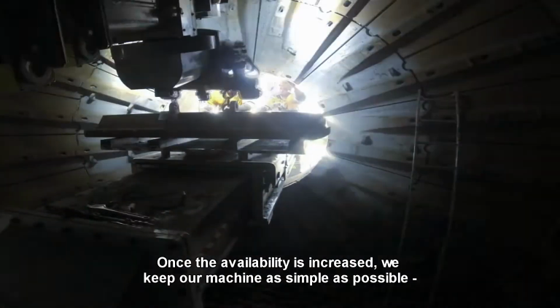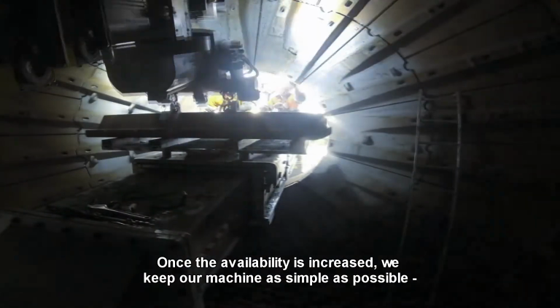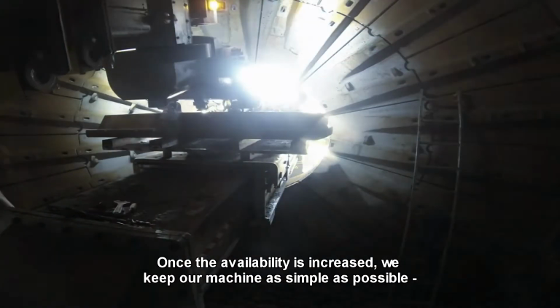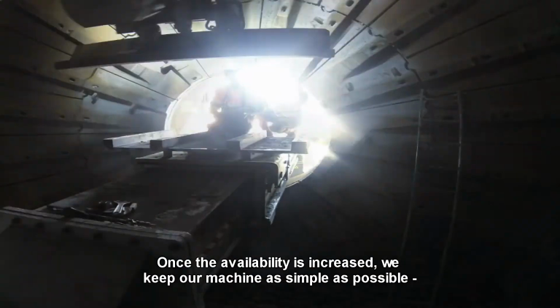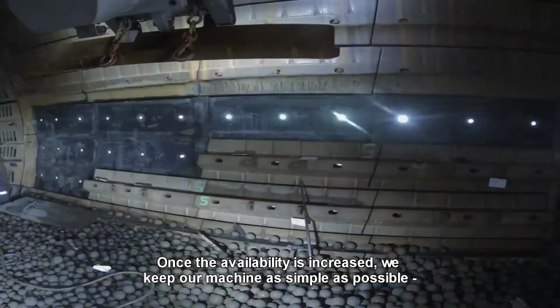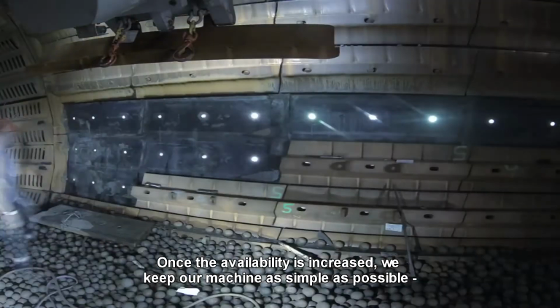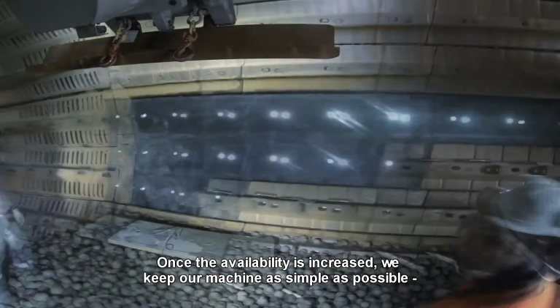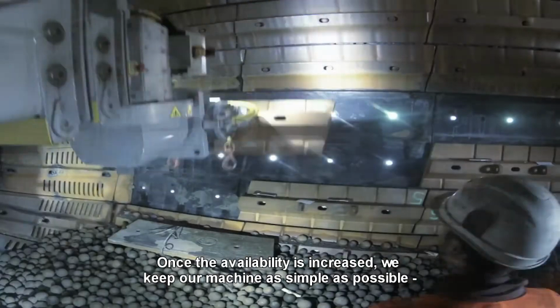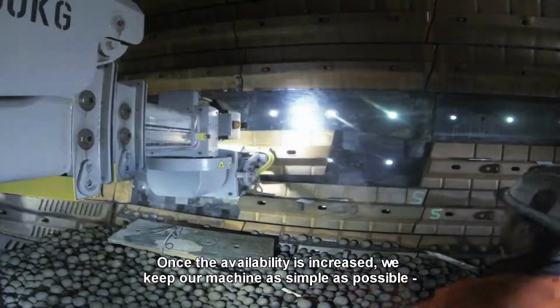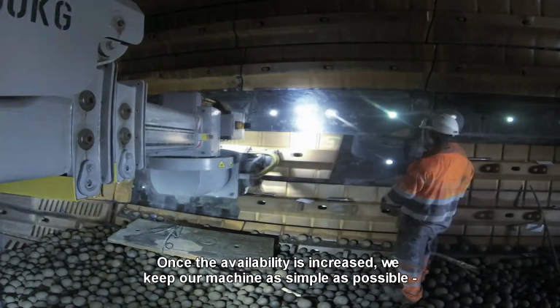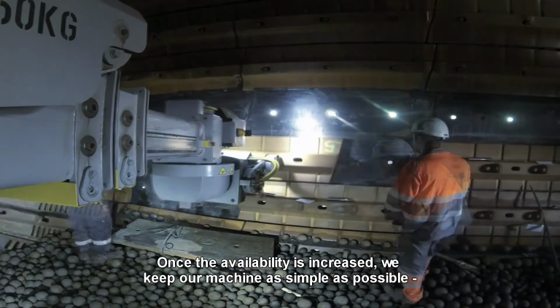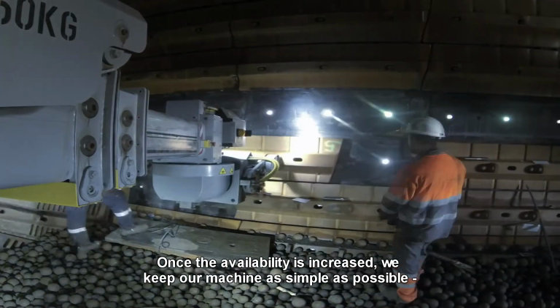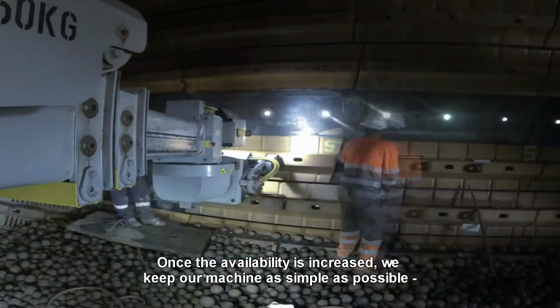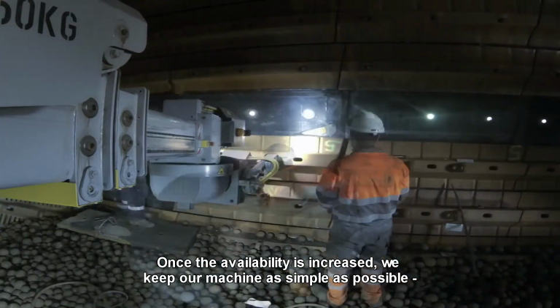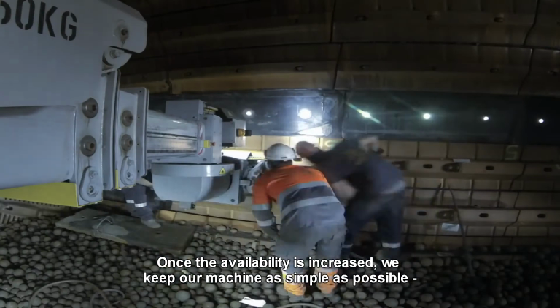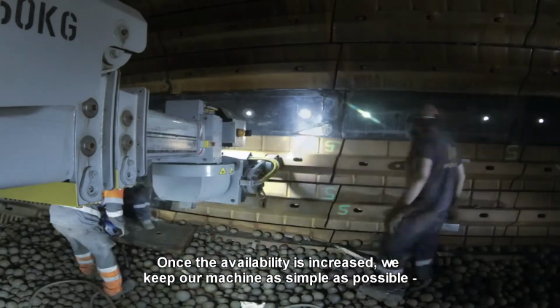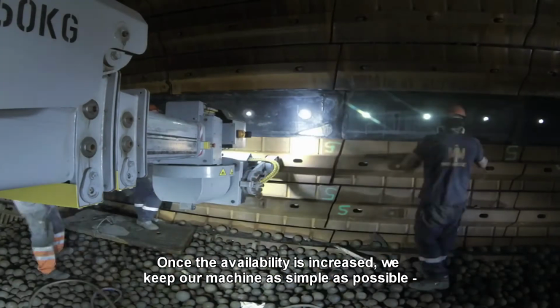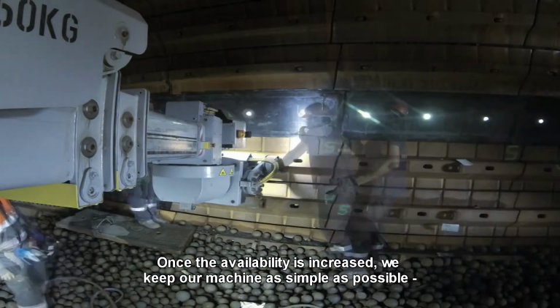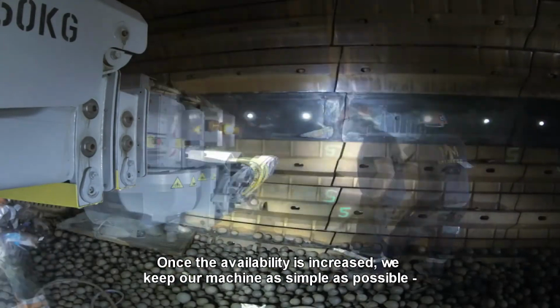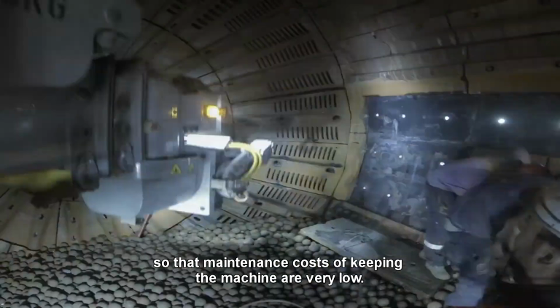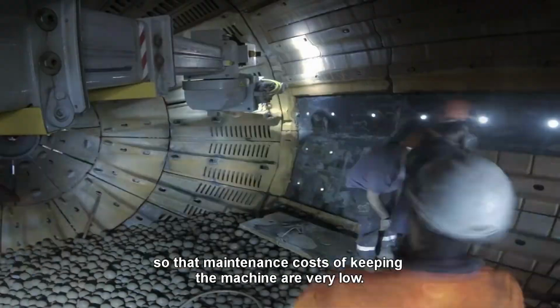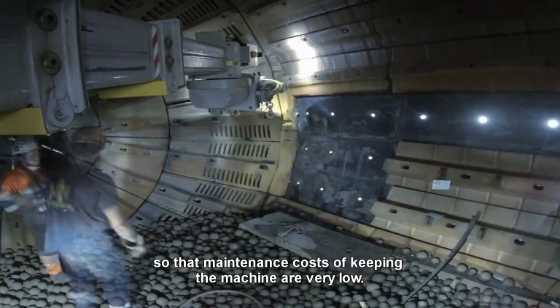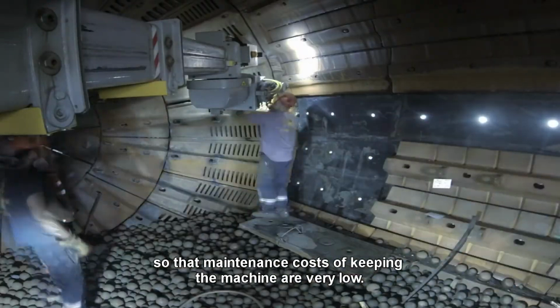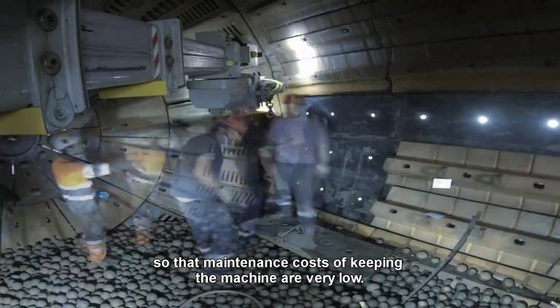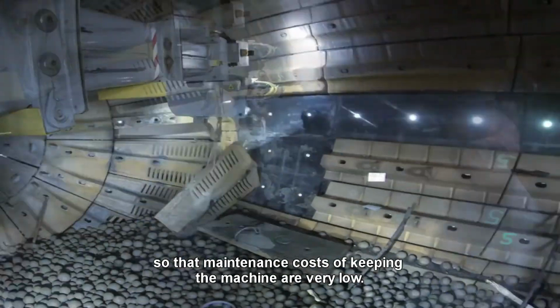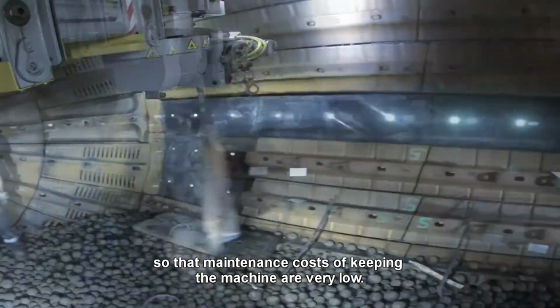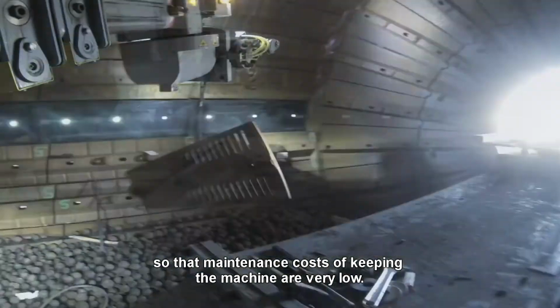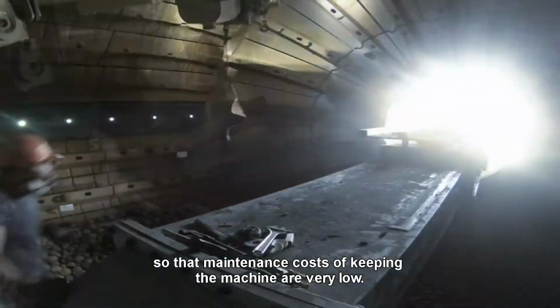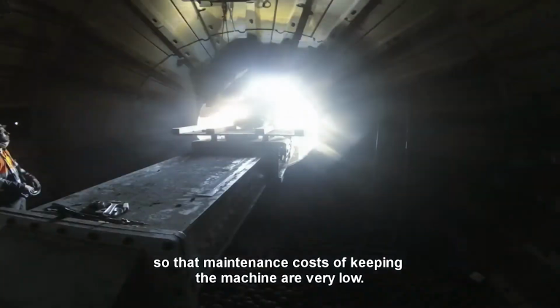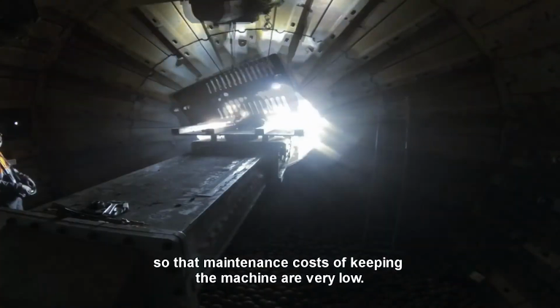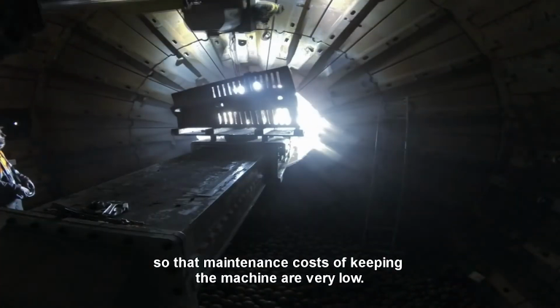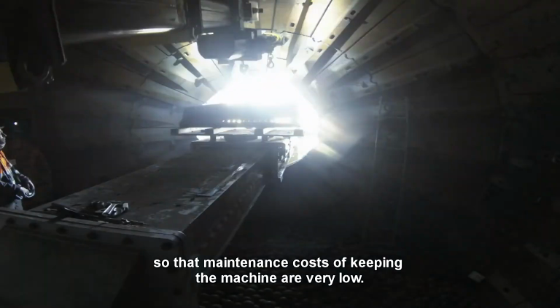And once the availability is increased, we keep our machine as simple as possible, so the maintenance costs of keeping the machine are very low.